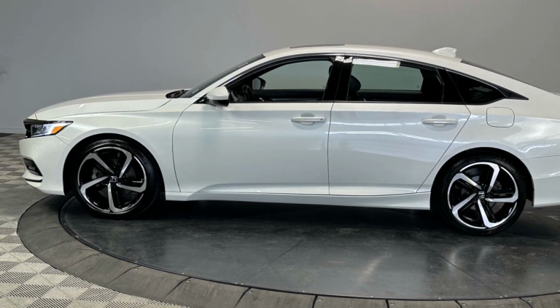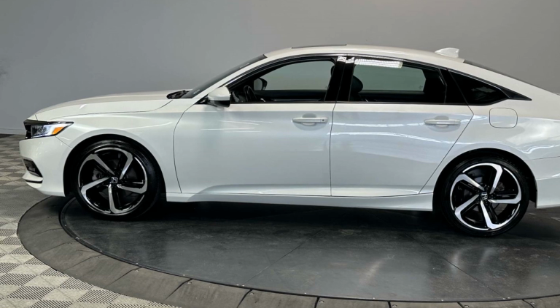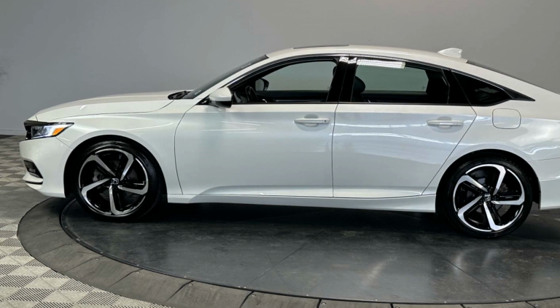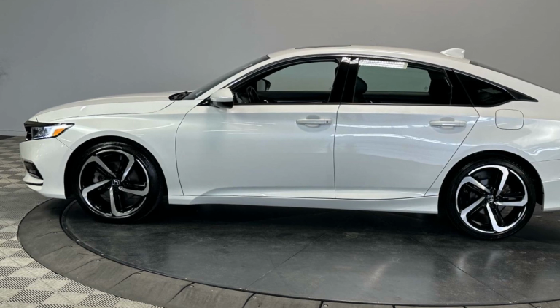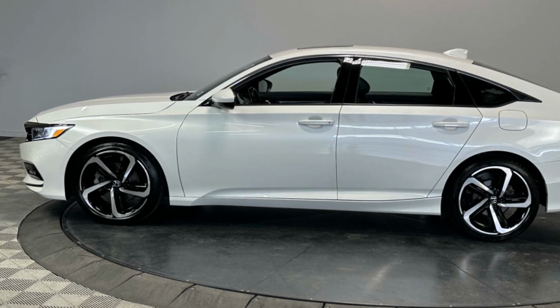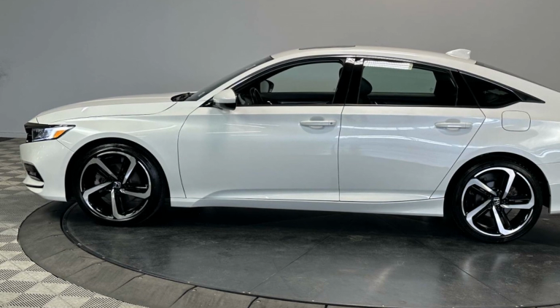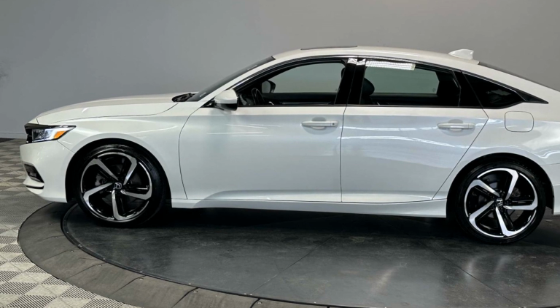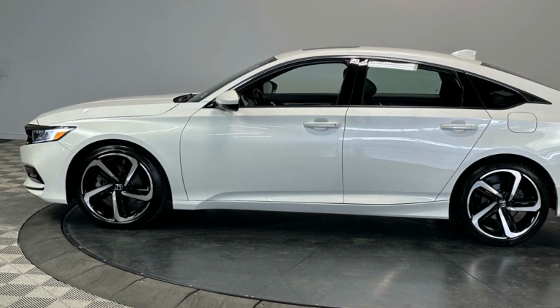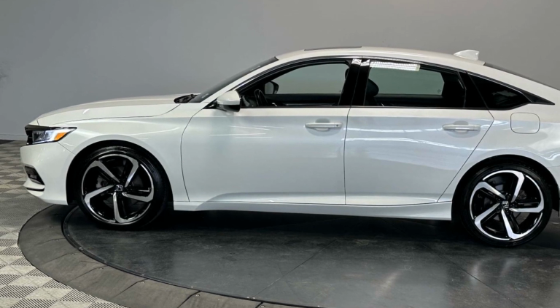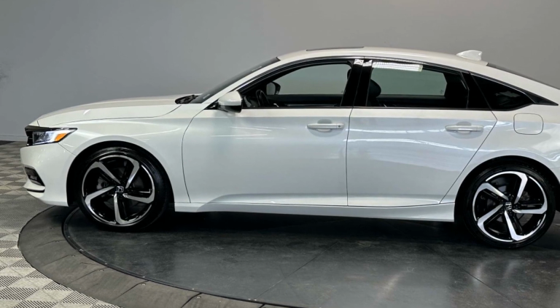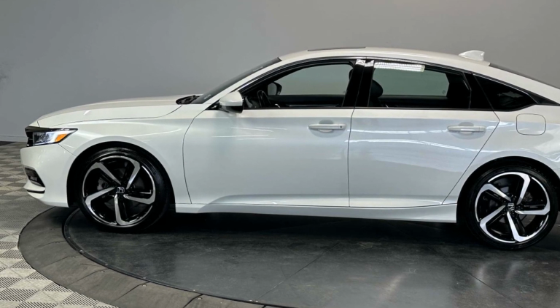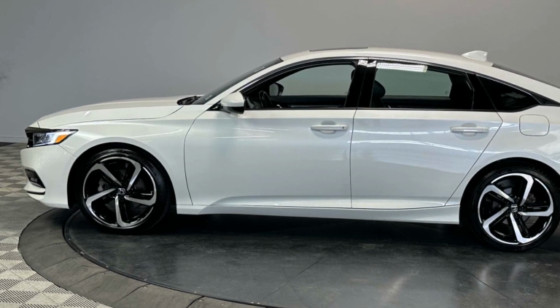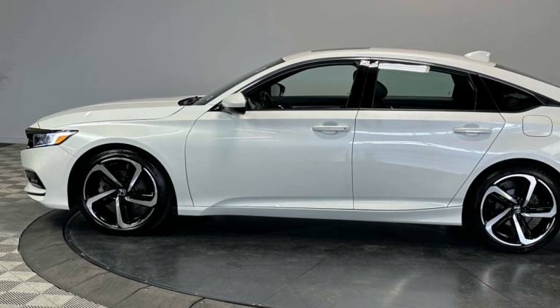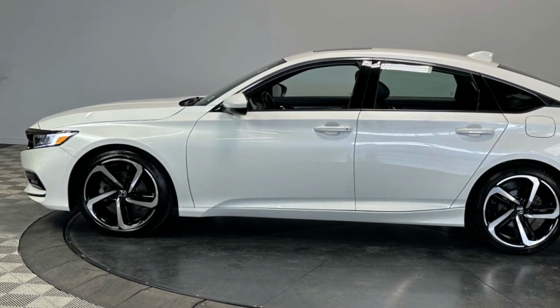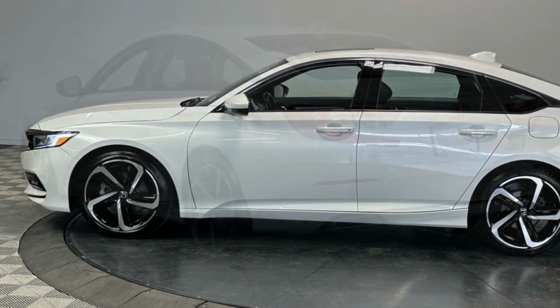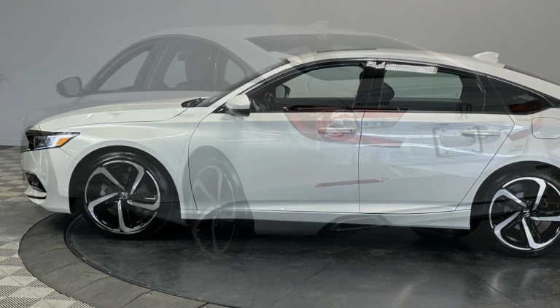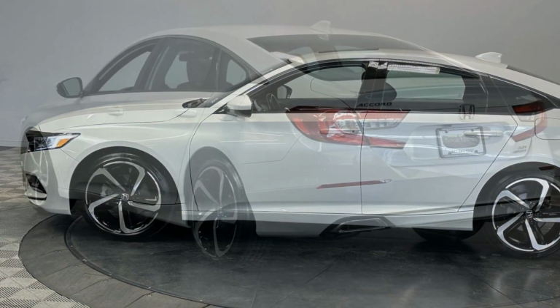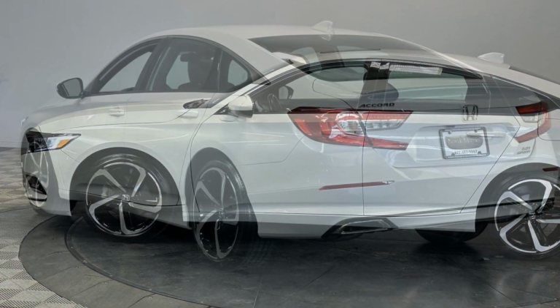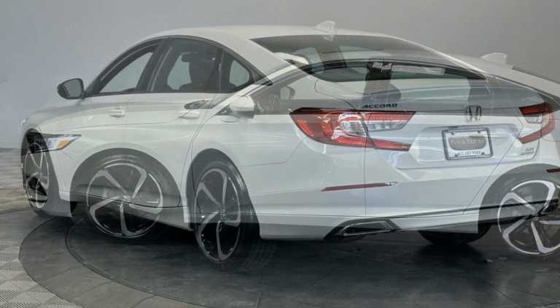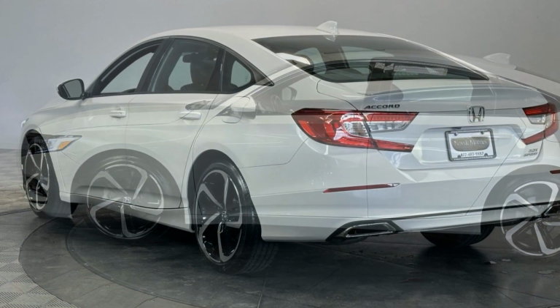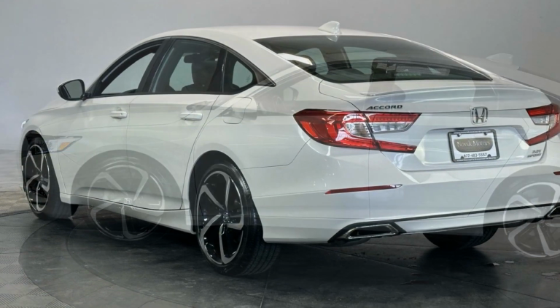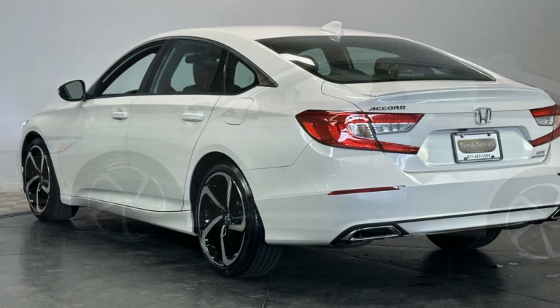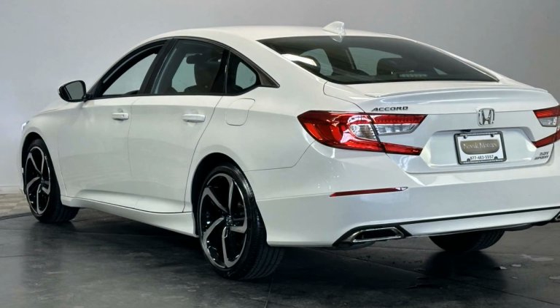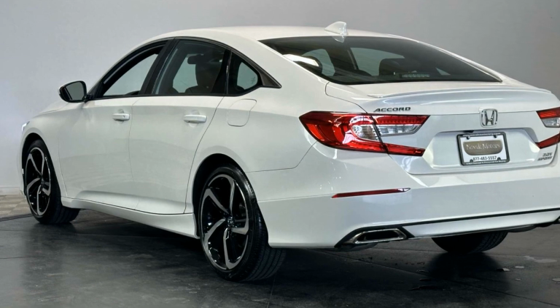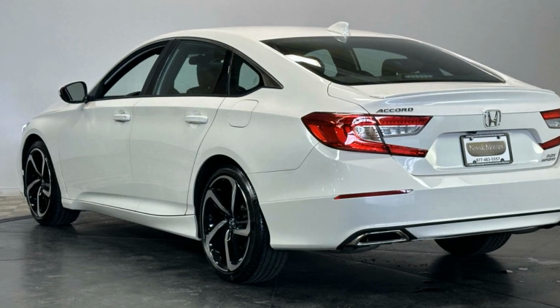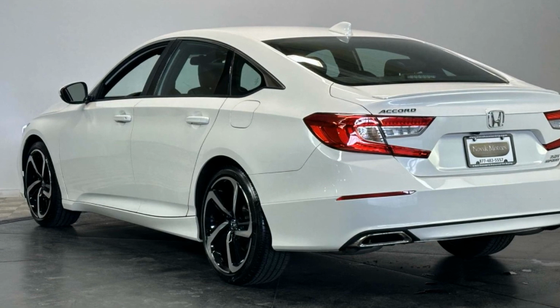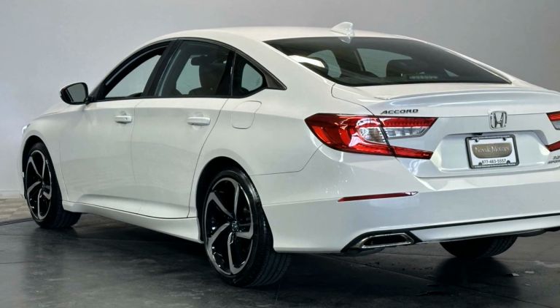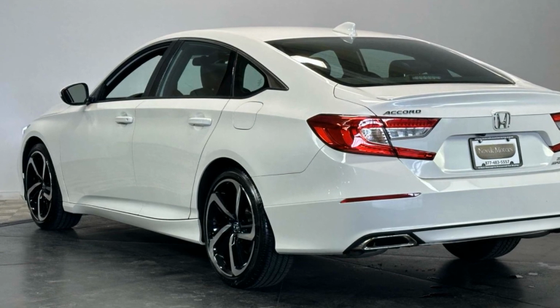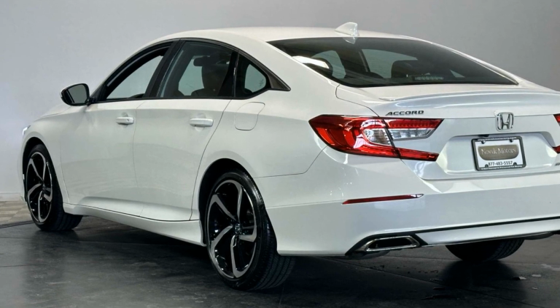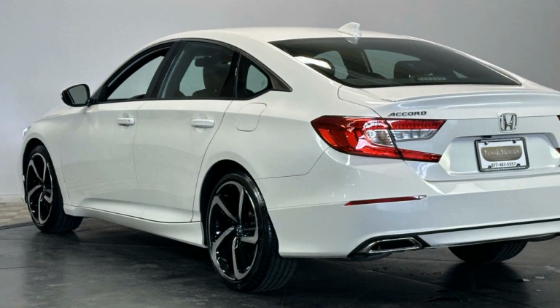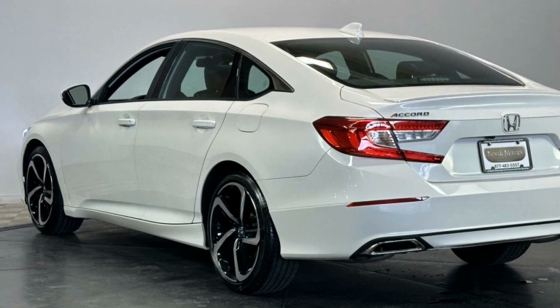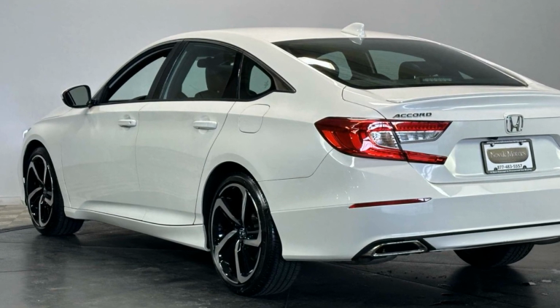Multi-zone air conditioning, blind spot monitor, heated side view mirrors, moonroof, backup camera.